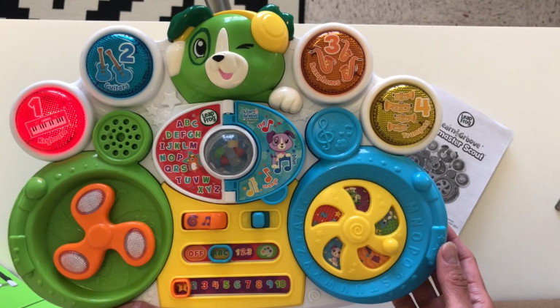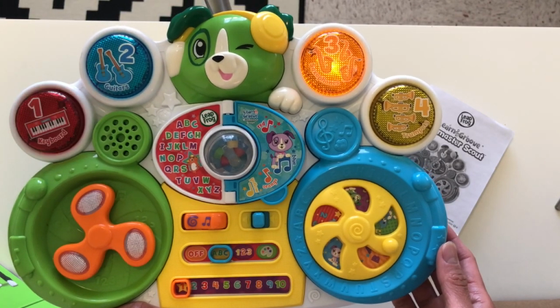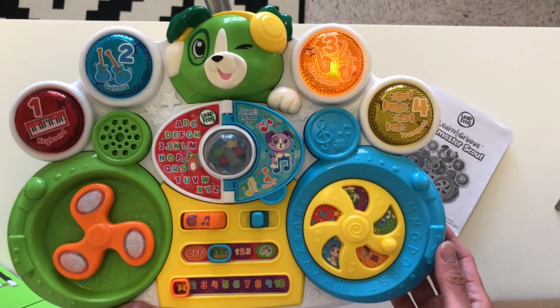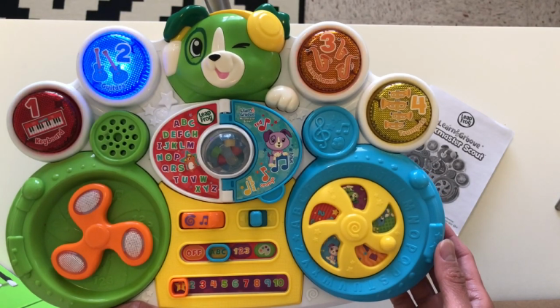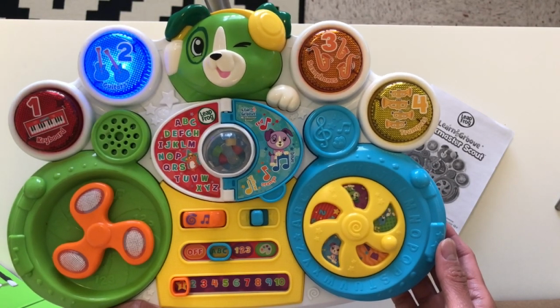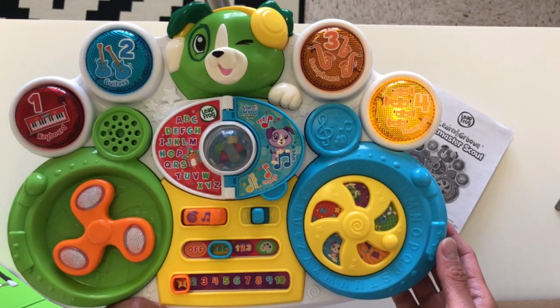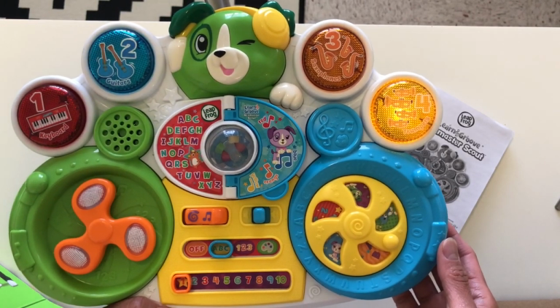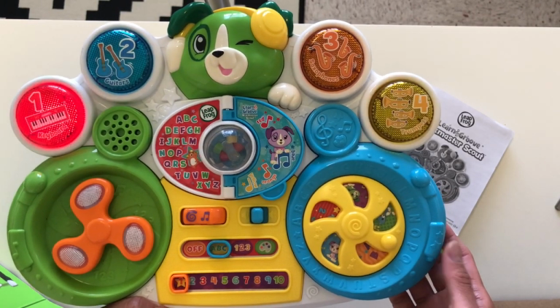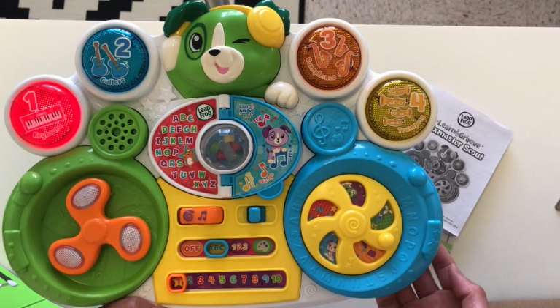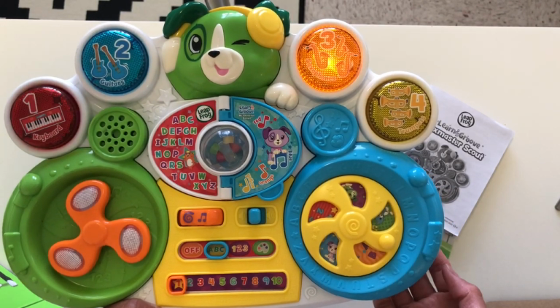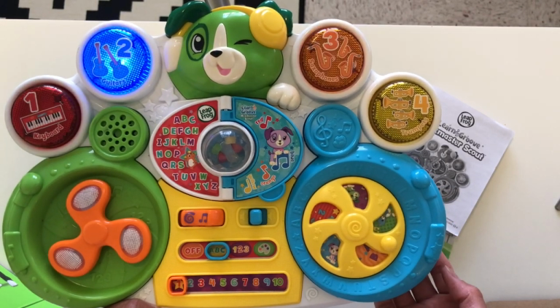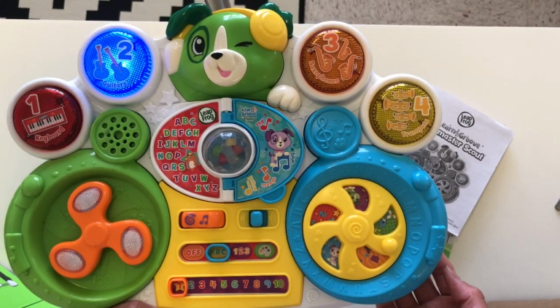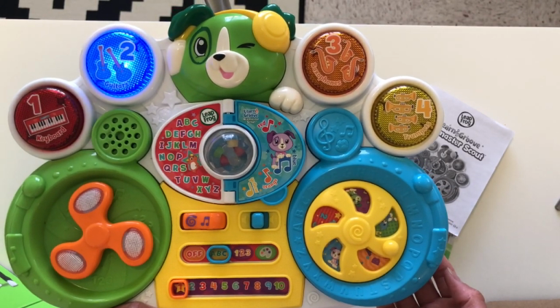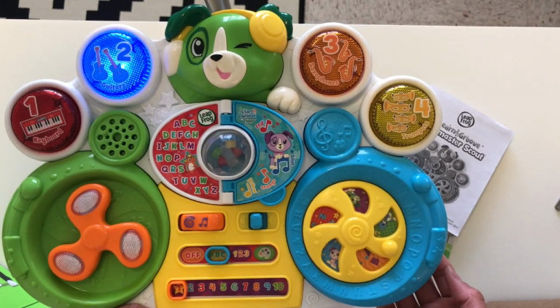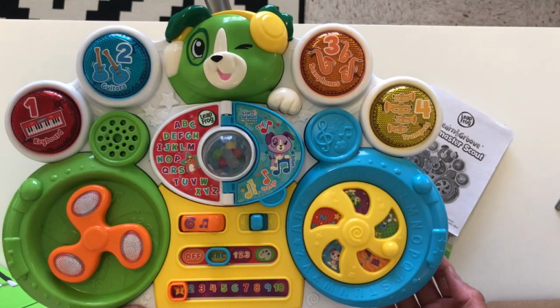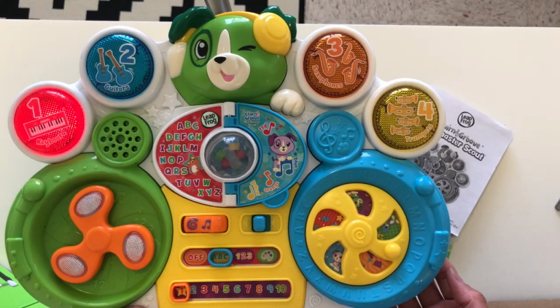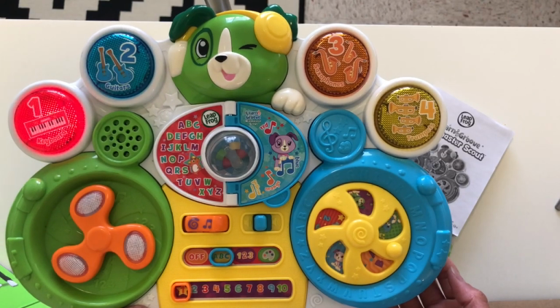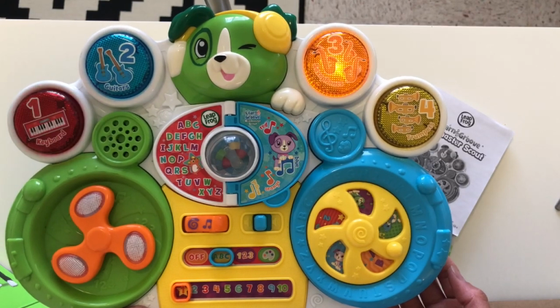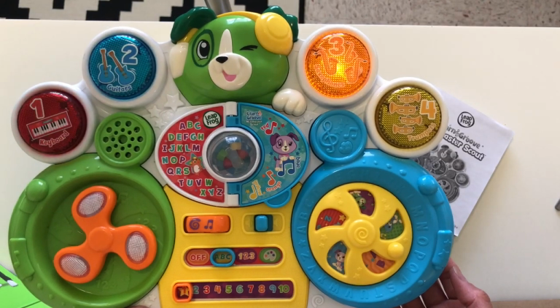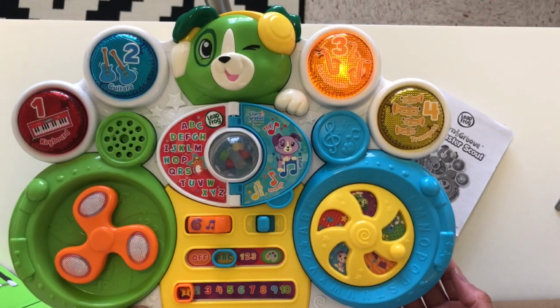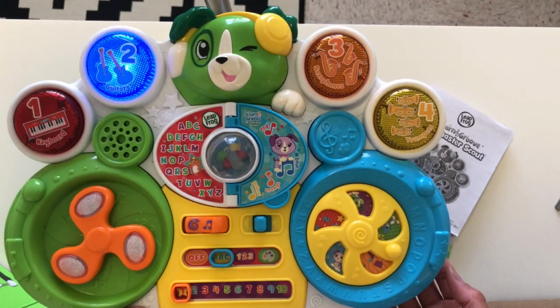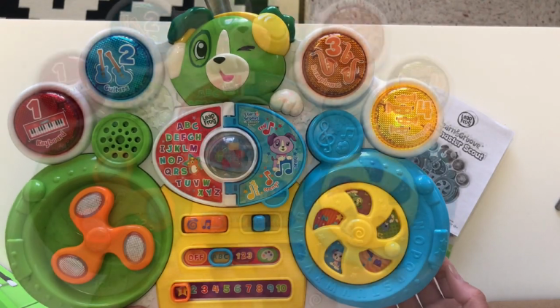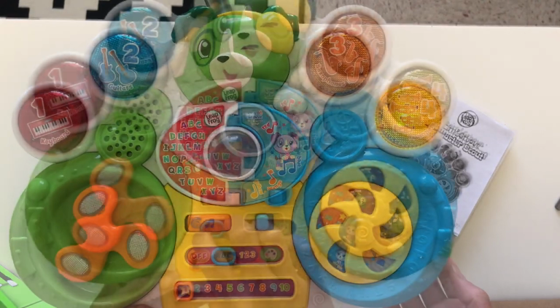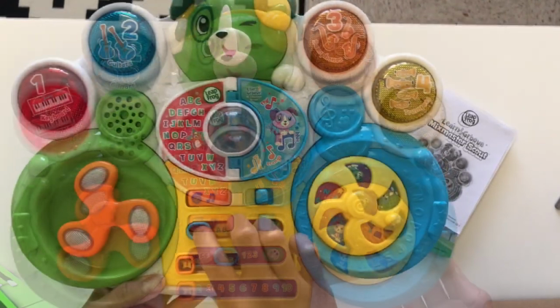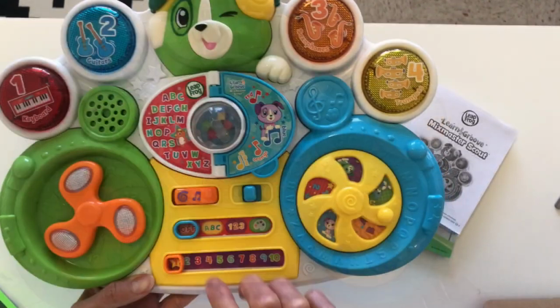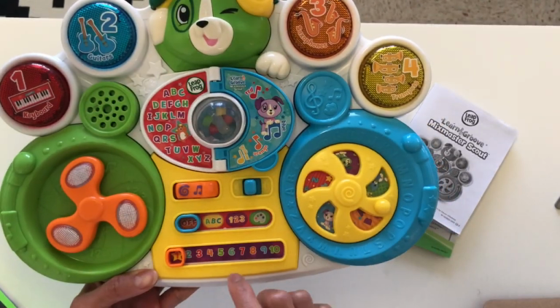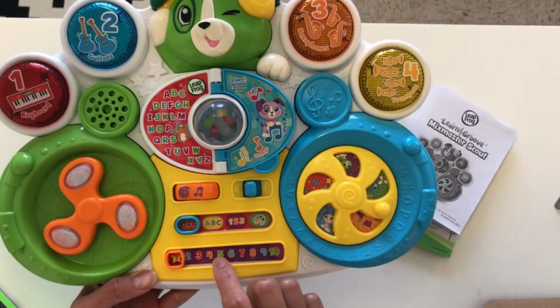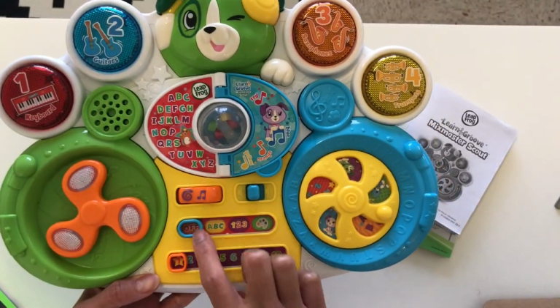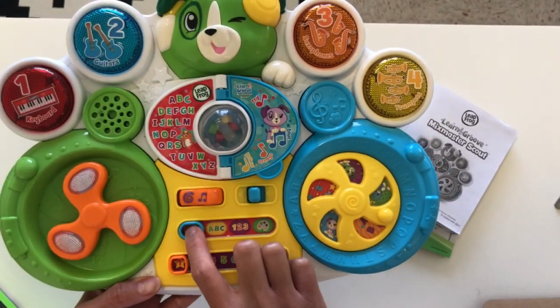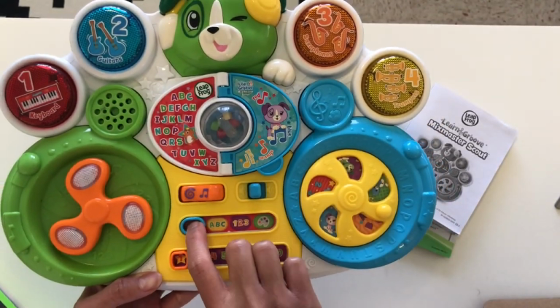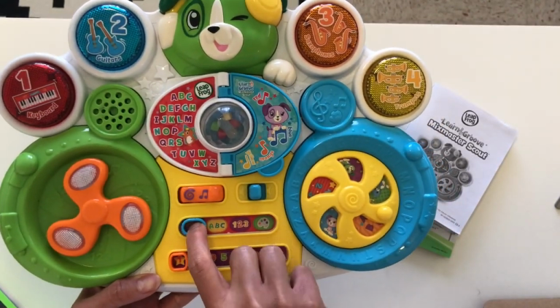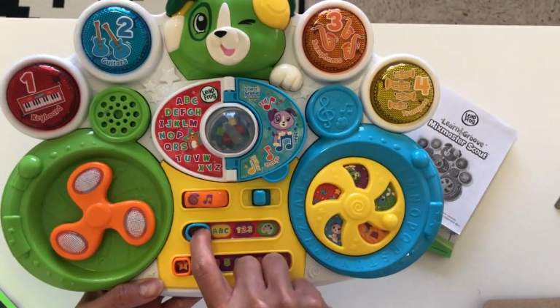The toy then plays through the alphabet: A, B, C, D, E, F, G, H, I, J, K. Now let's try the numbers mode.